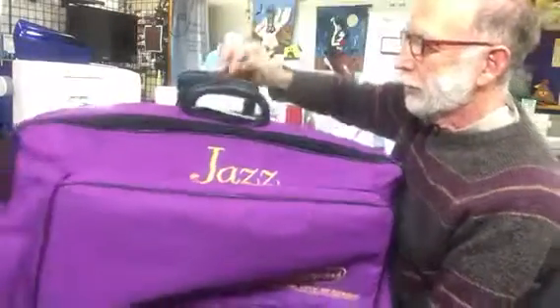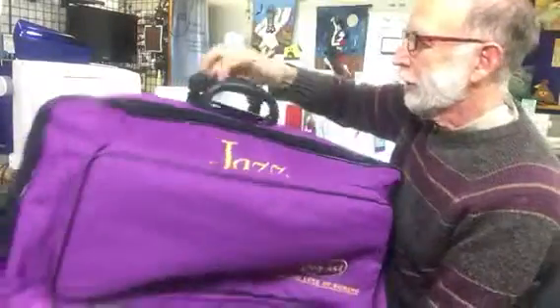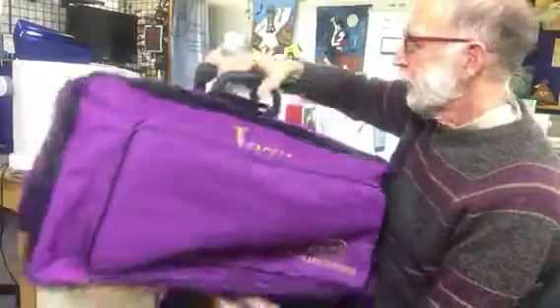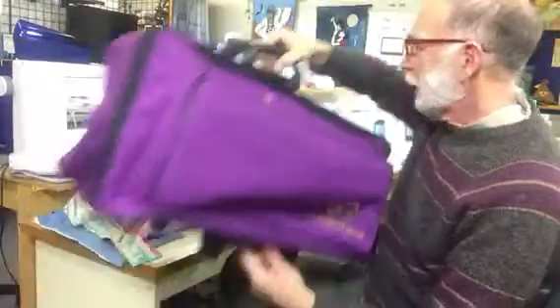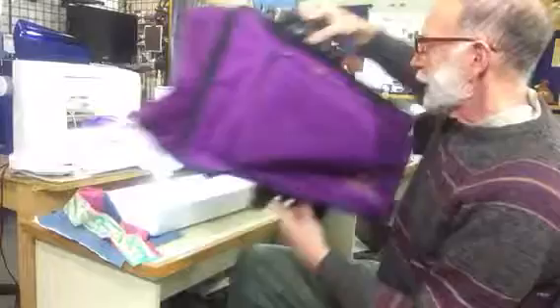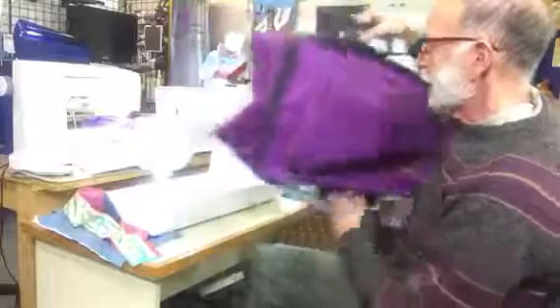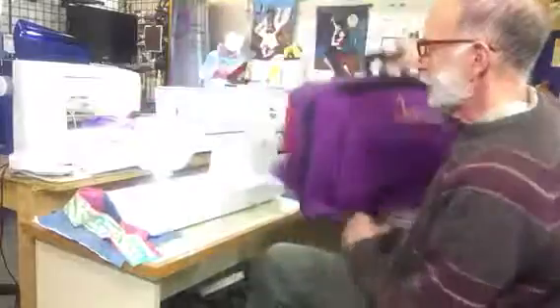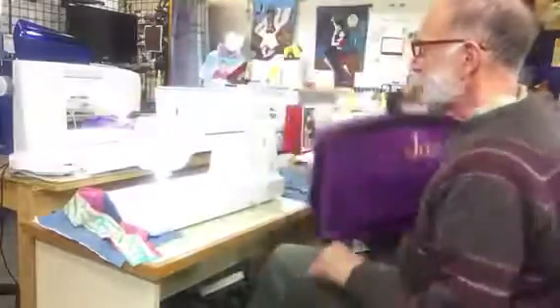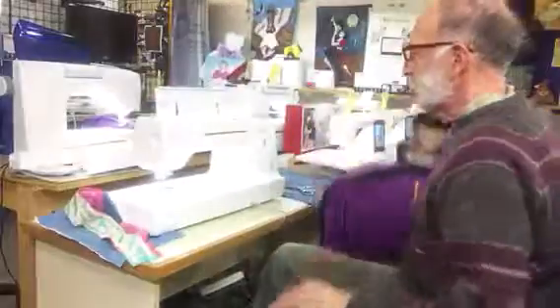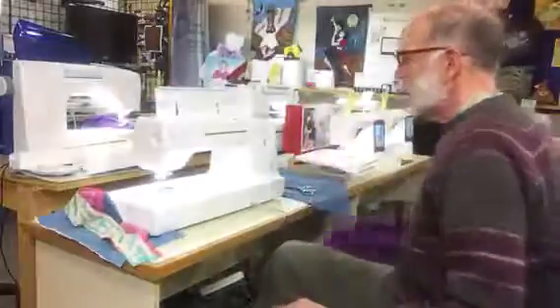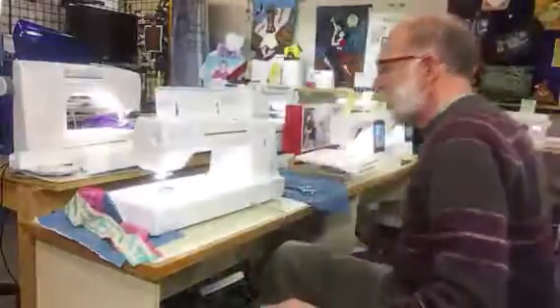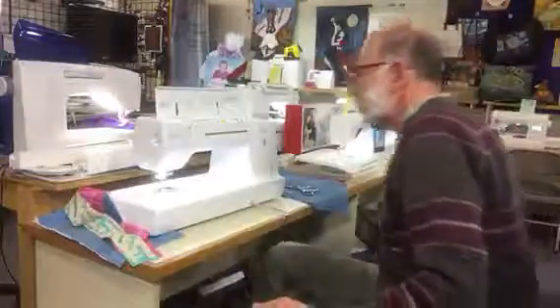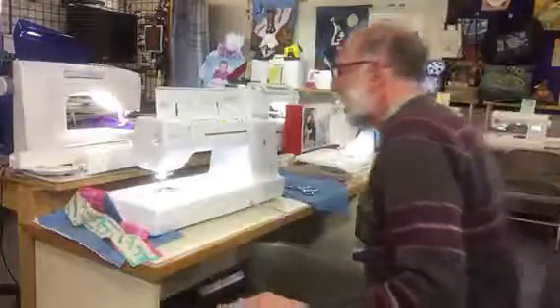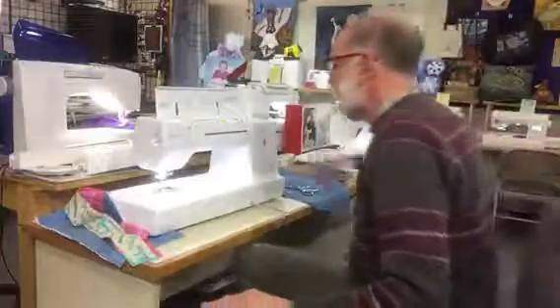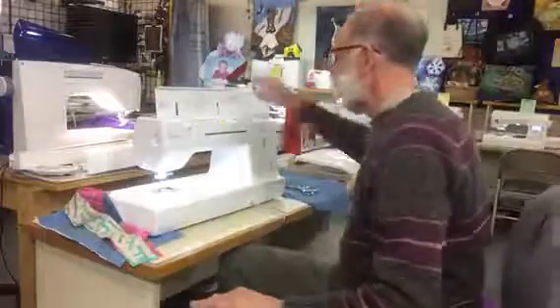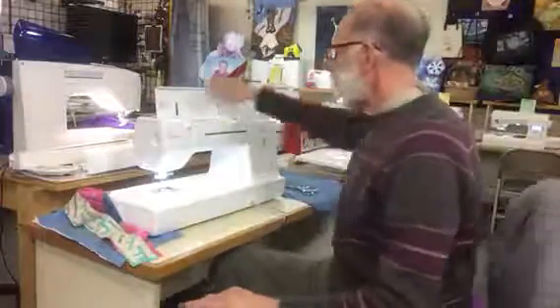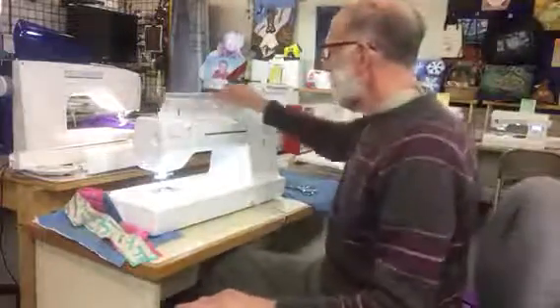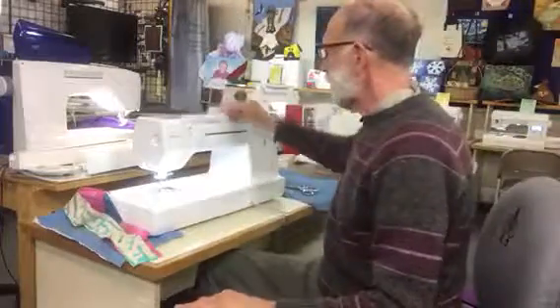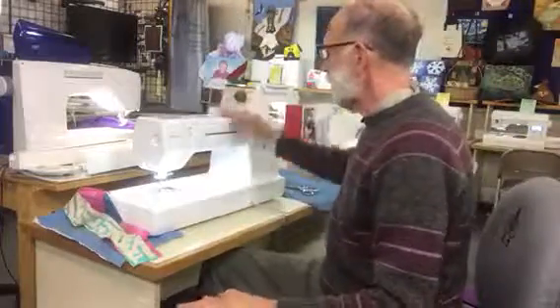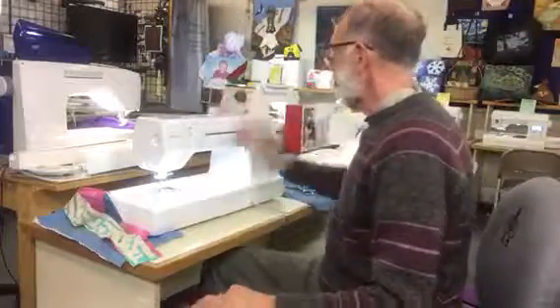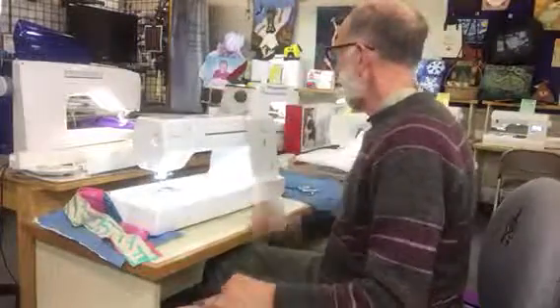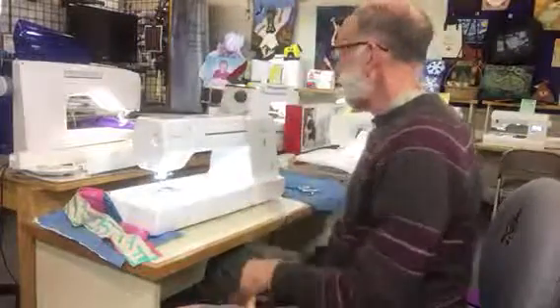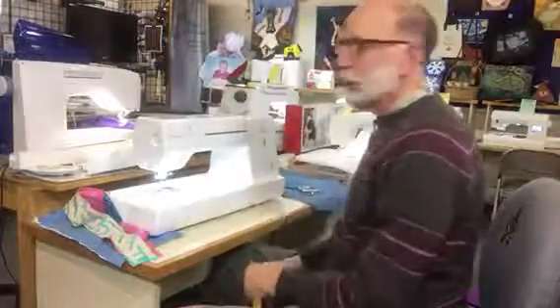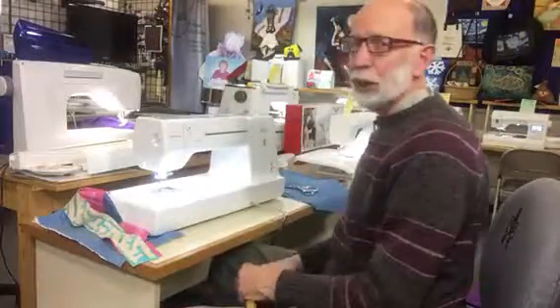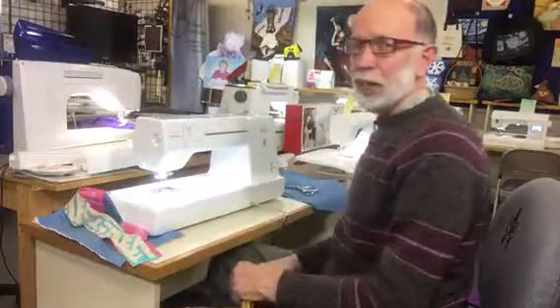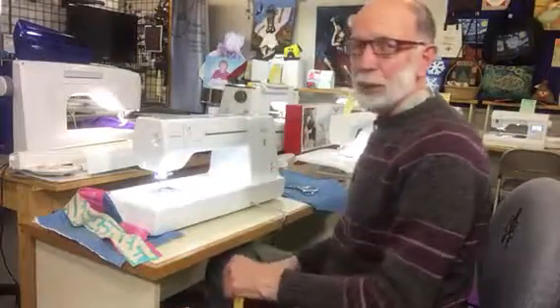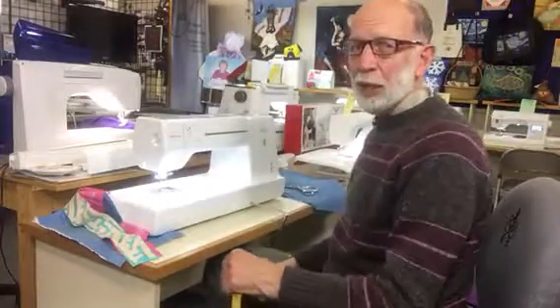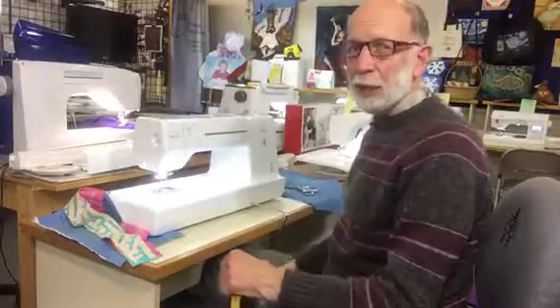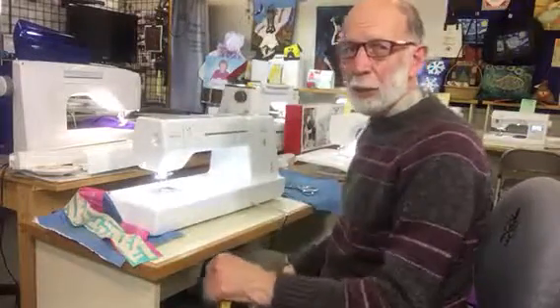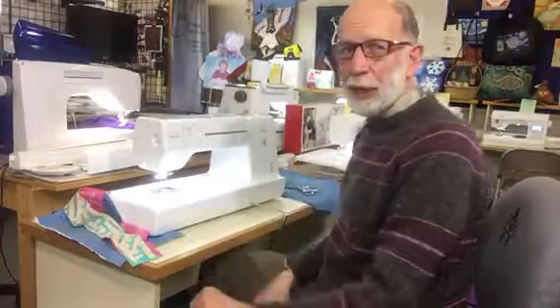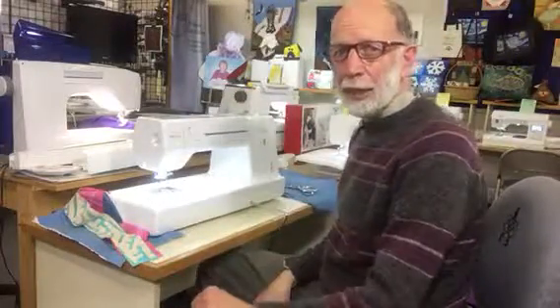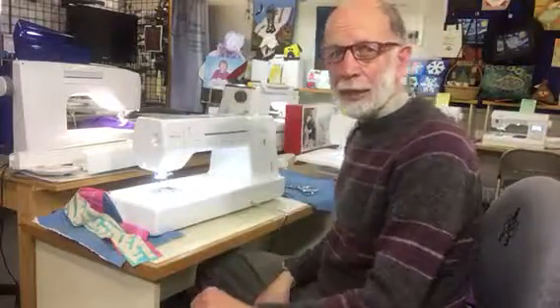So that's the new Baby Lock Jazz, and I'm pretty jazzed about the Big Easy.